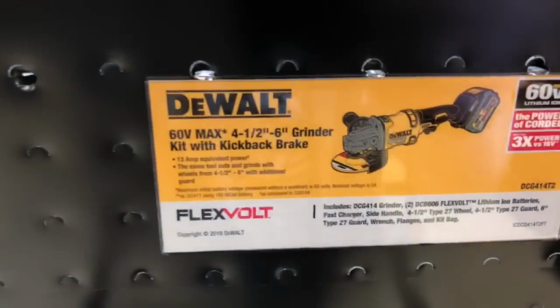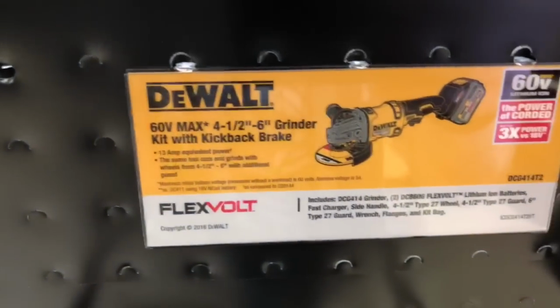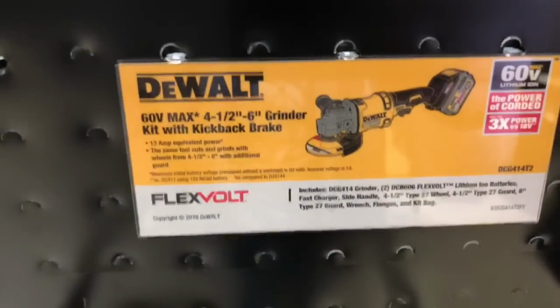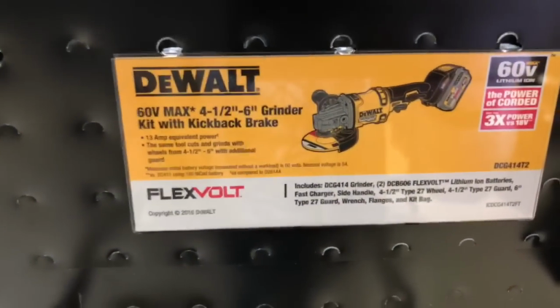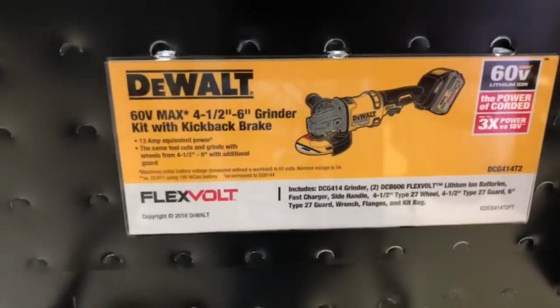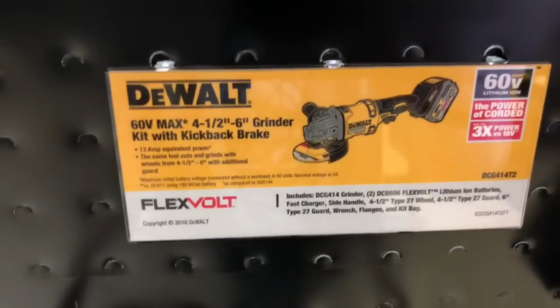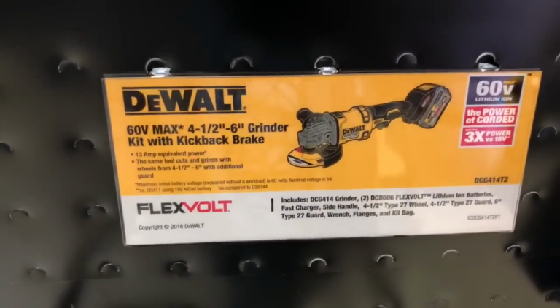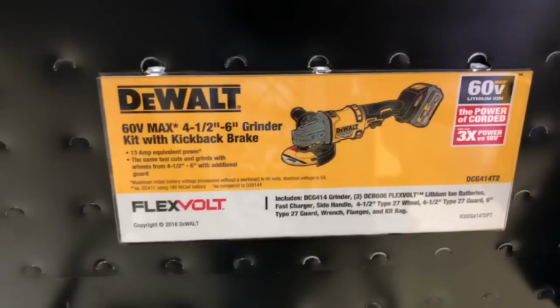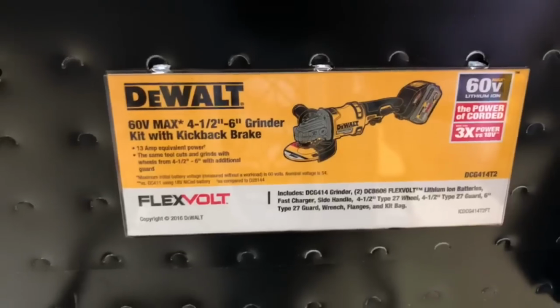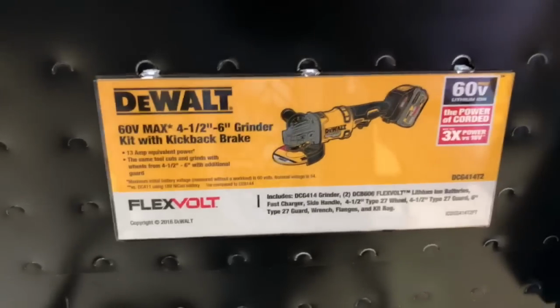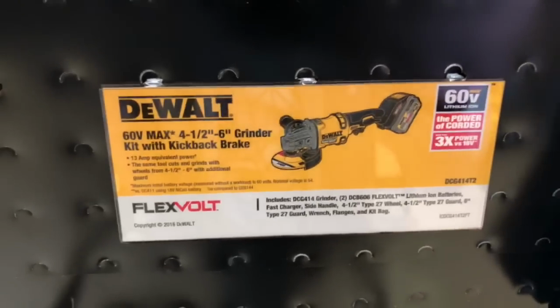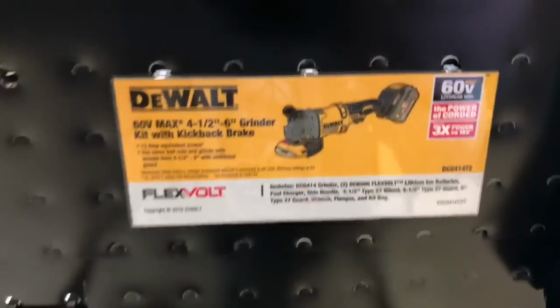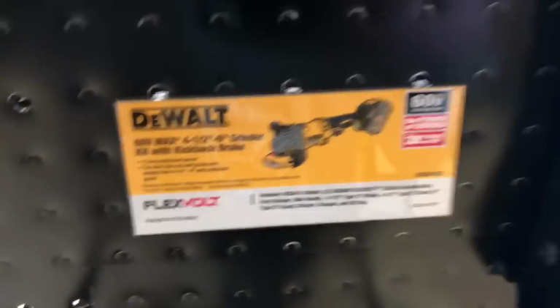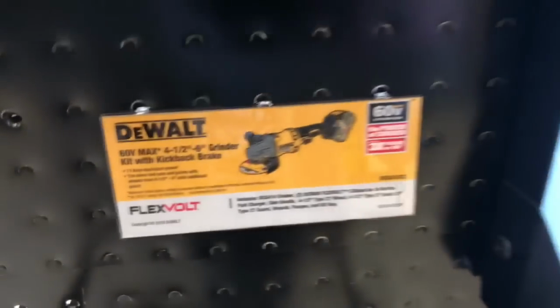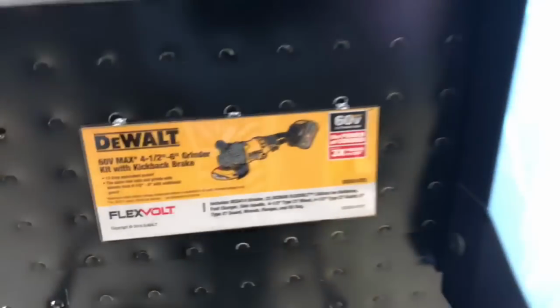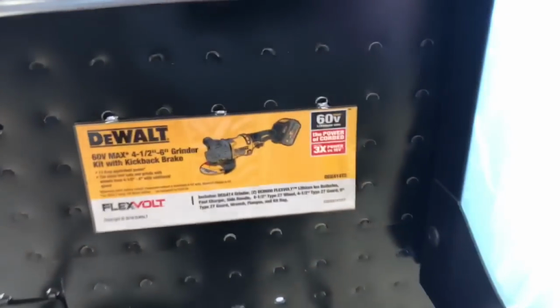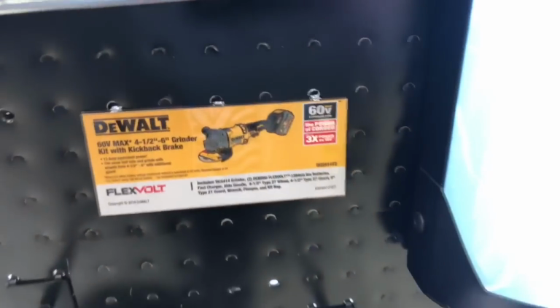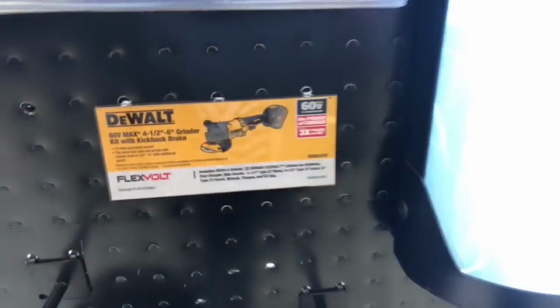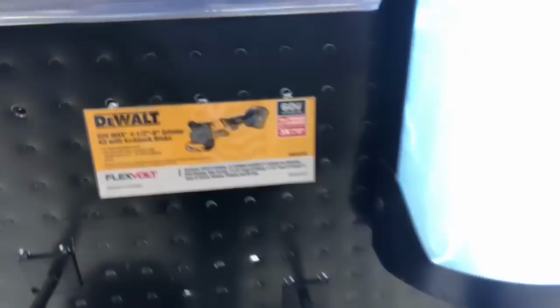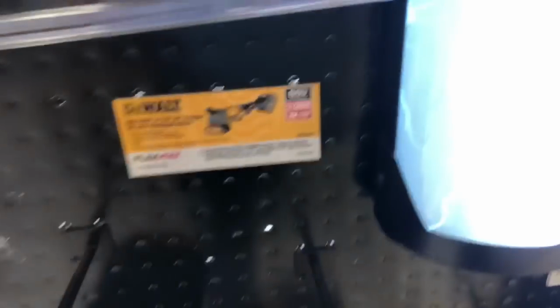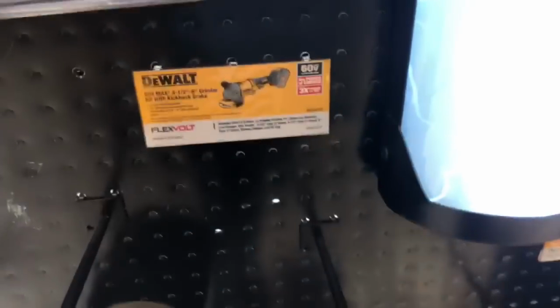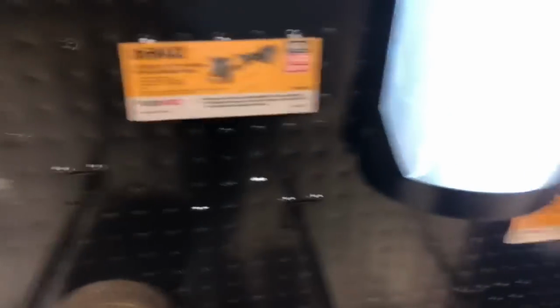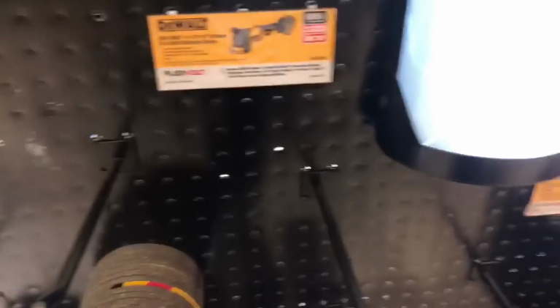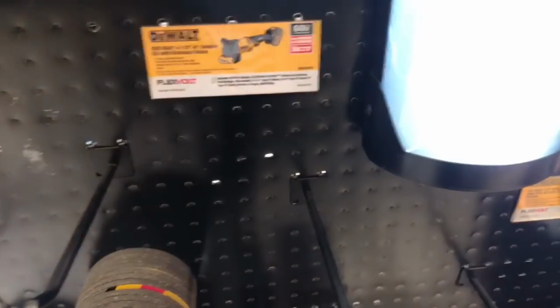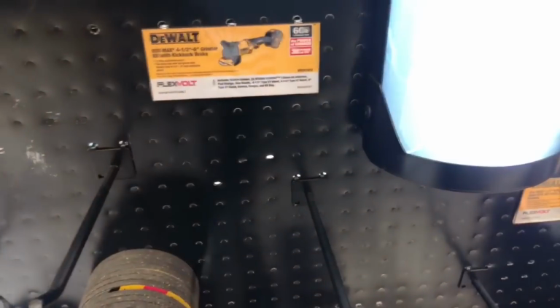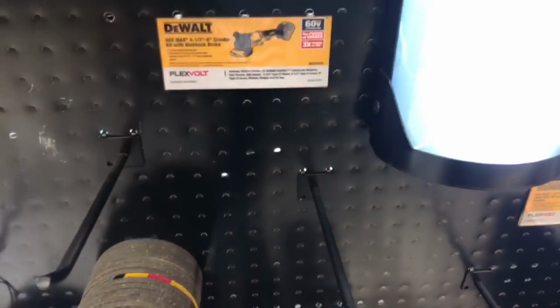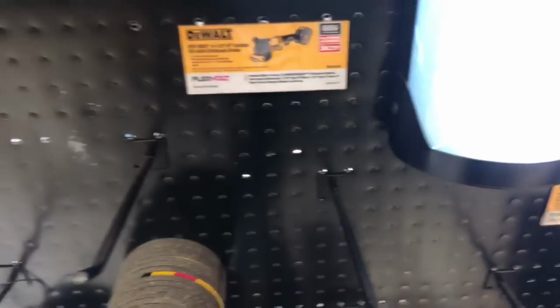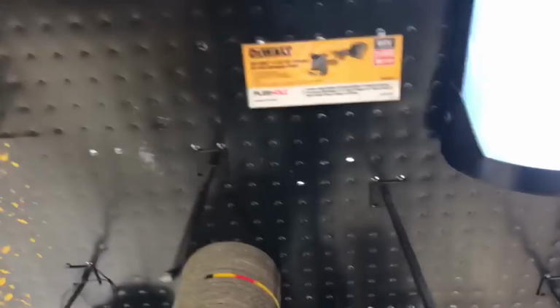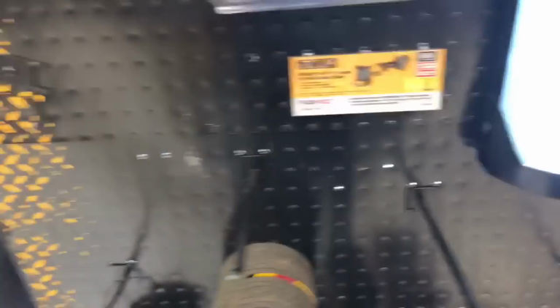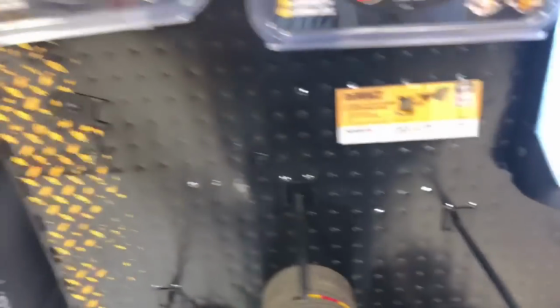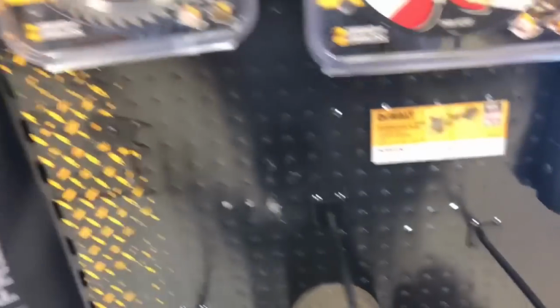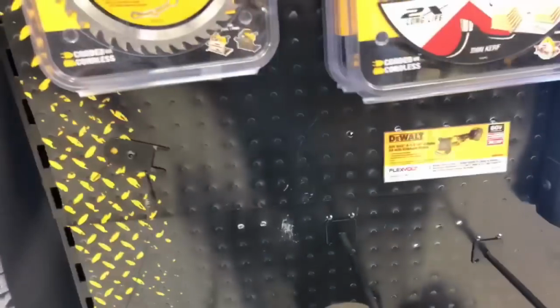It's the FlexVolt grinder. Do you guys have any experience with FlexVolt? Let me know.